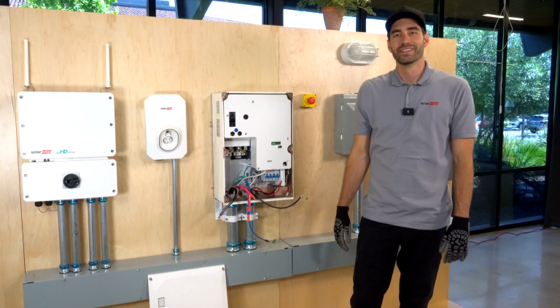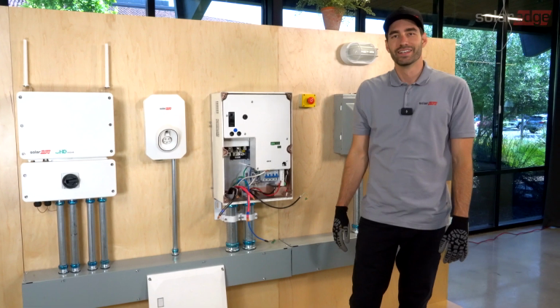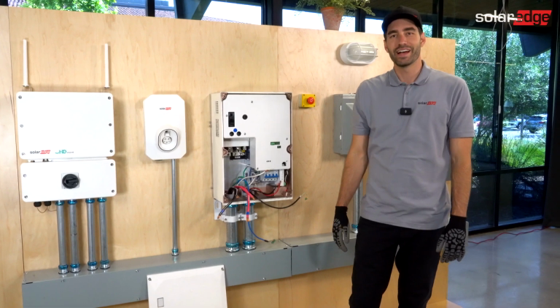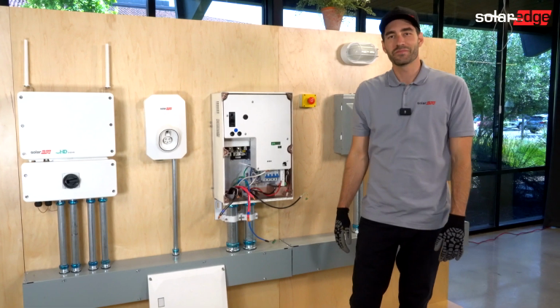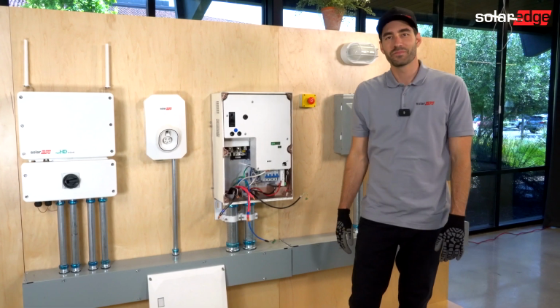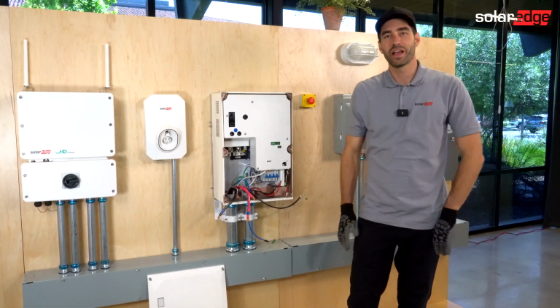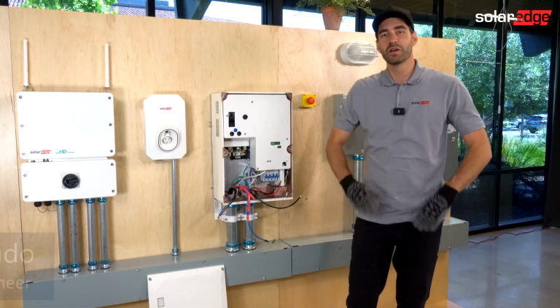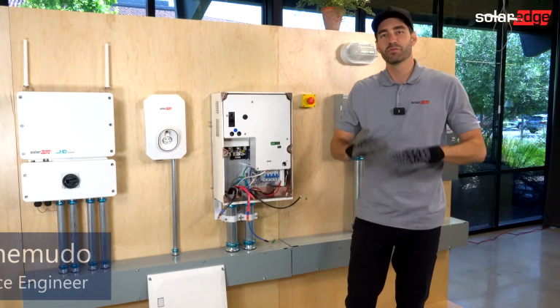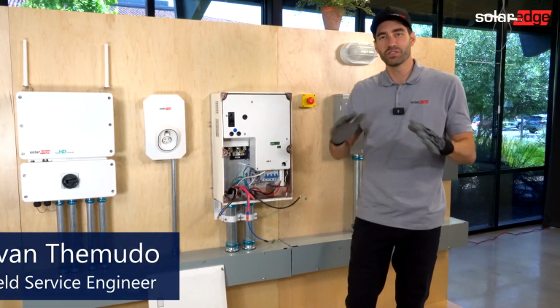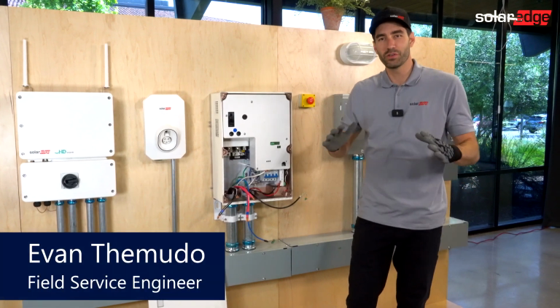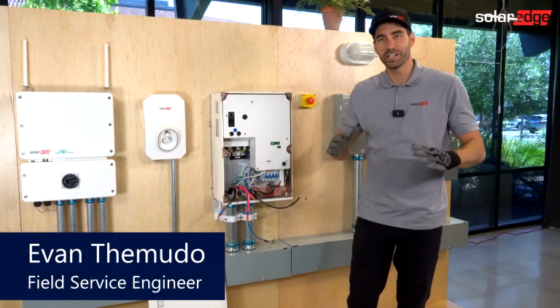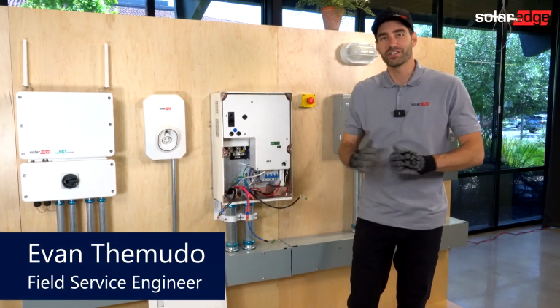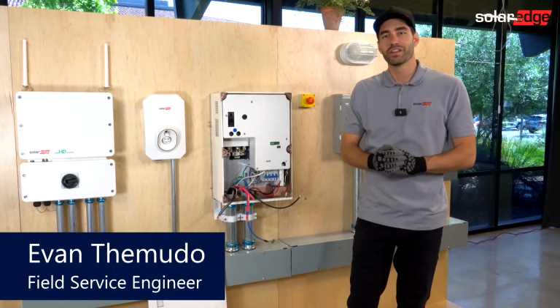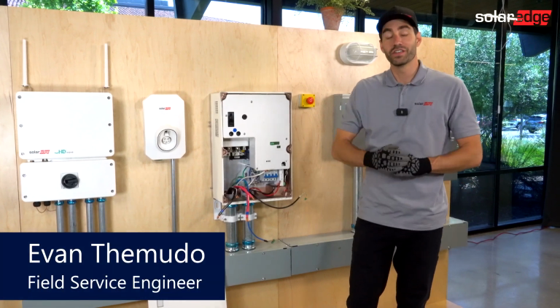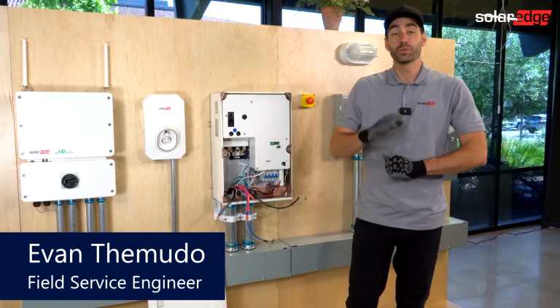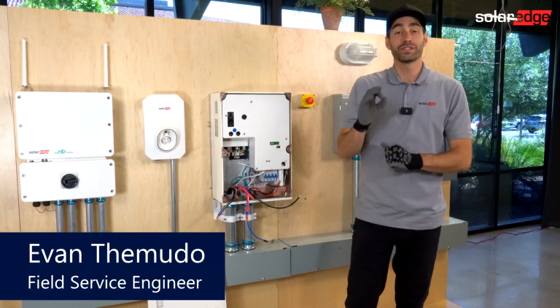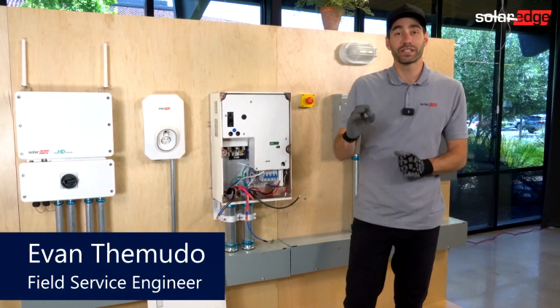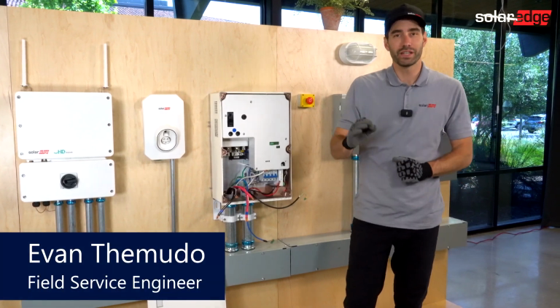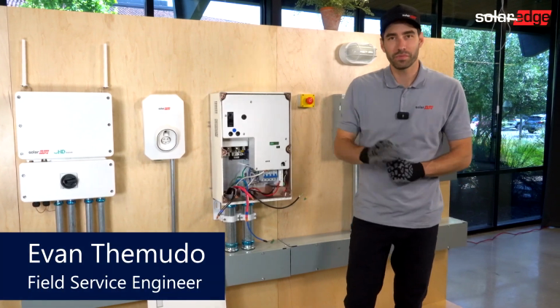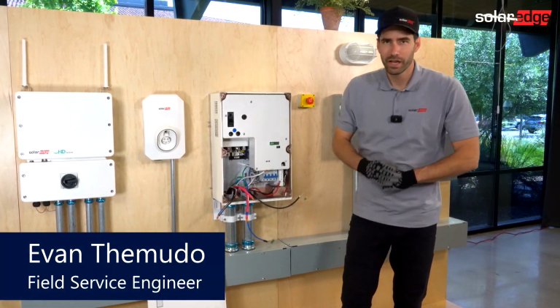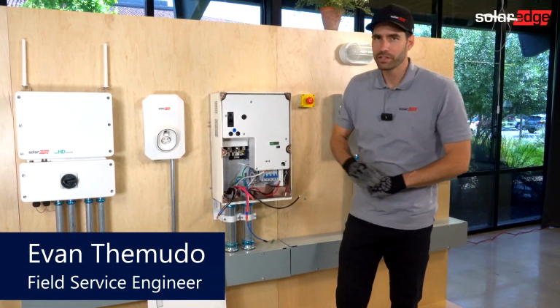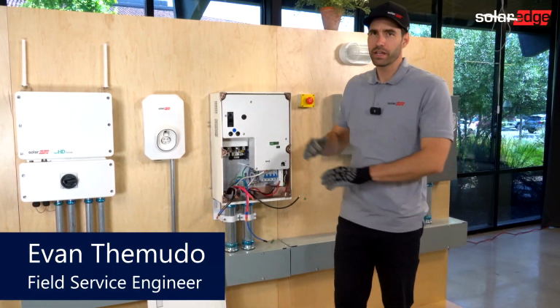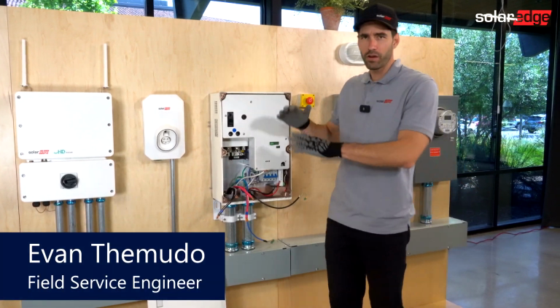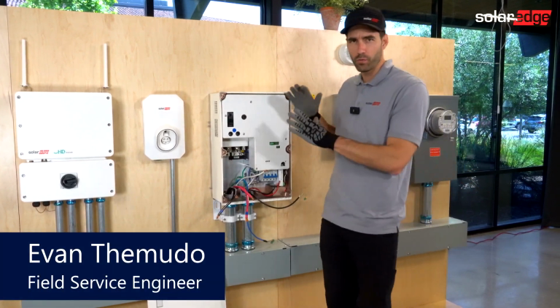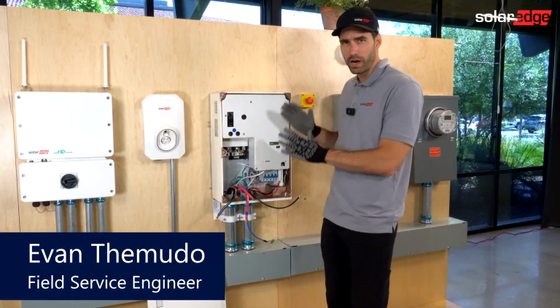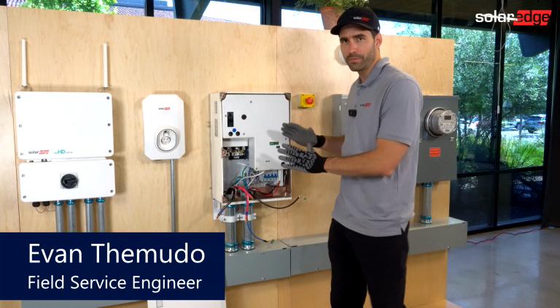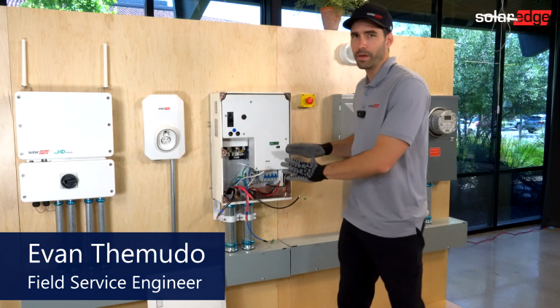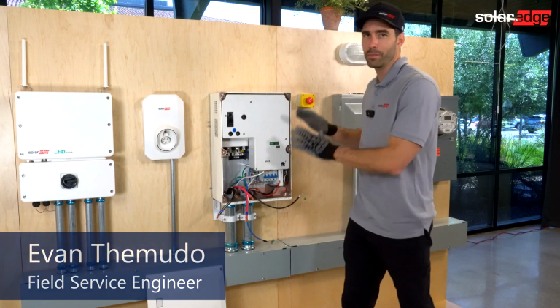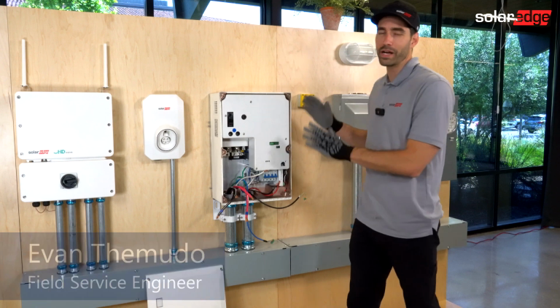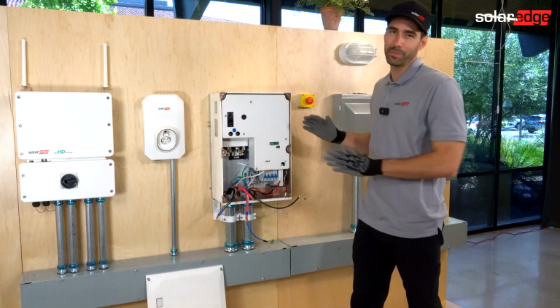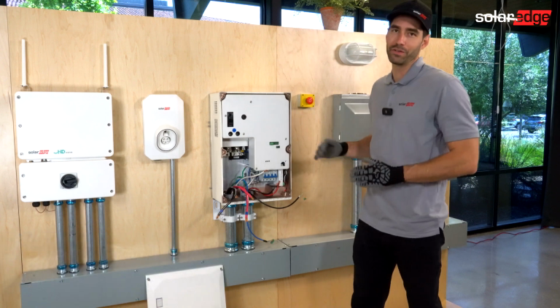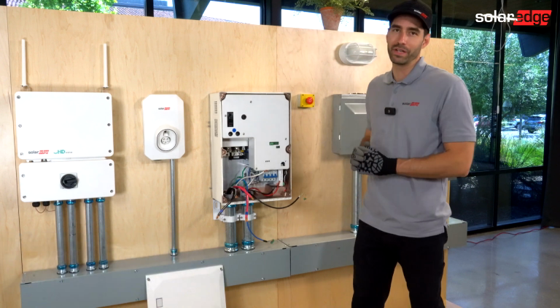Hi, I'm Evan with SolarEdge. This week's Tech Tip is on how to wire our backup interface.